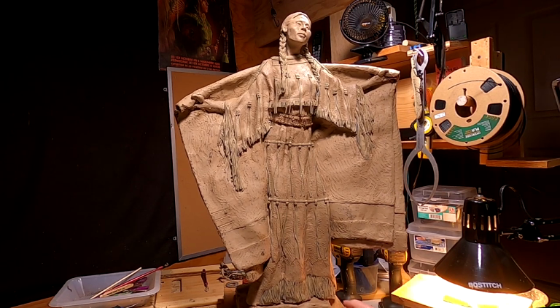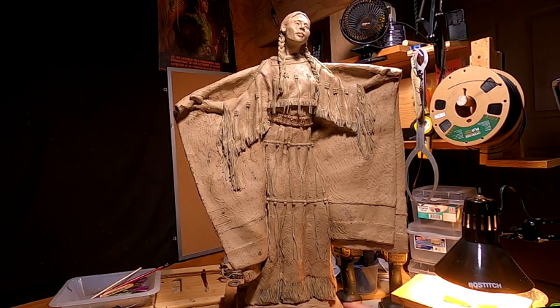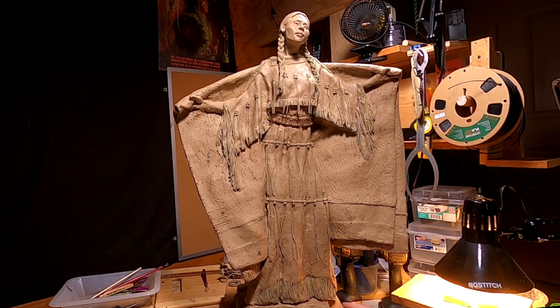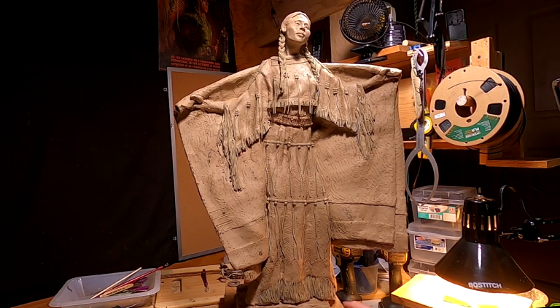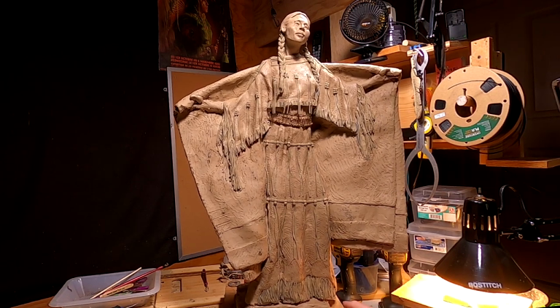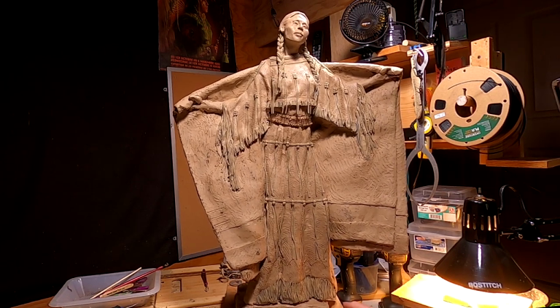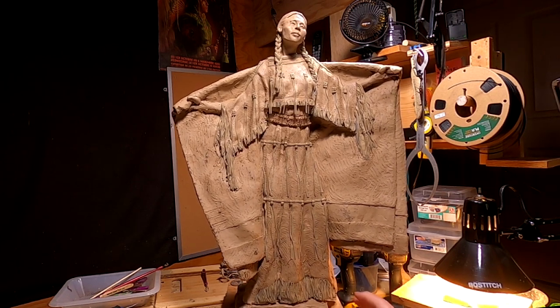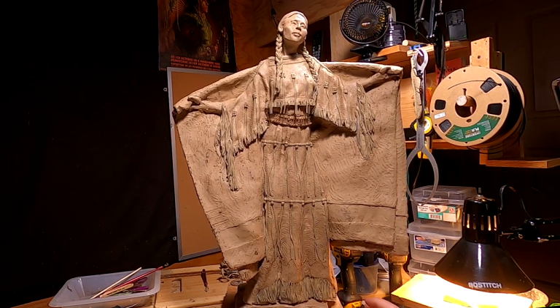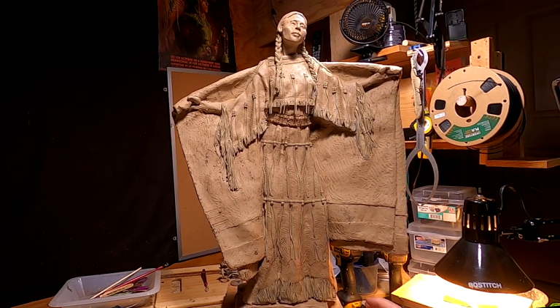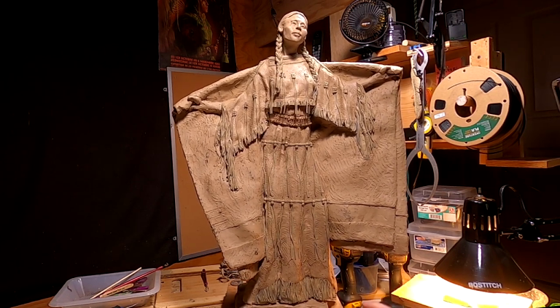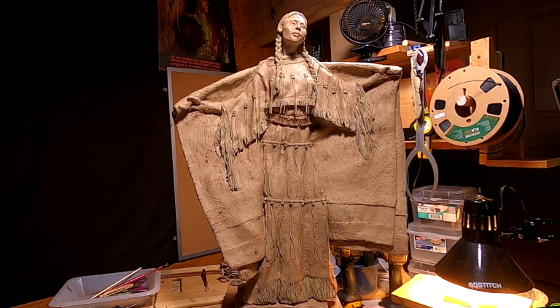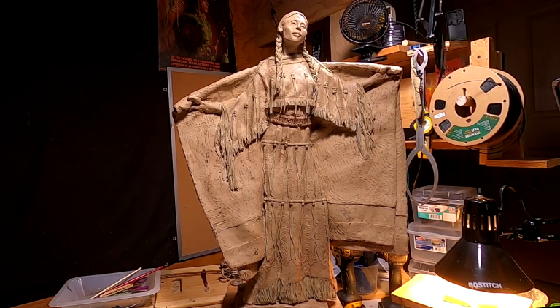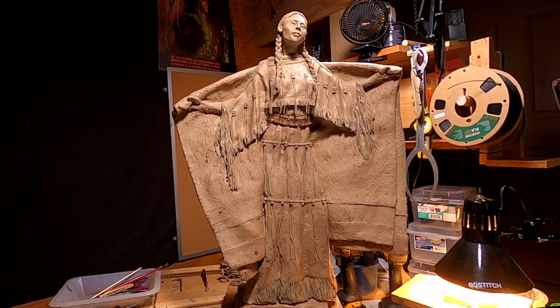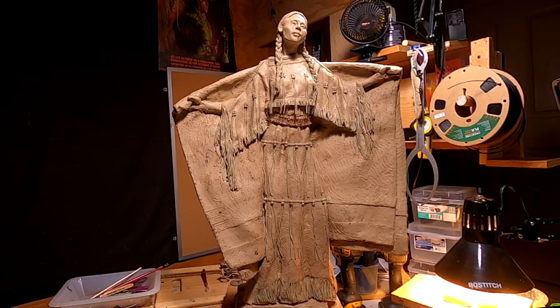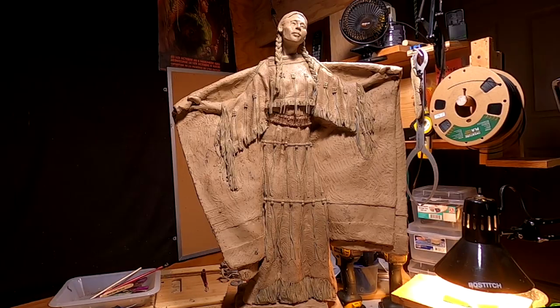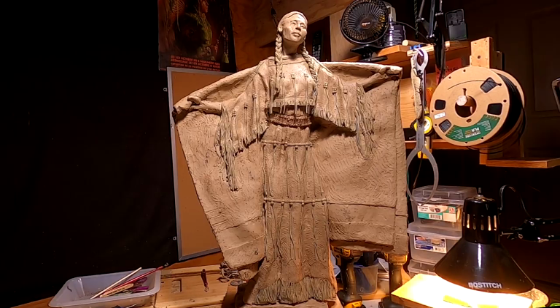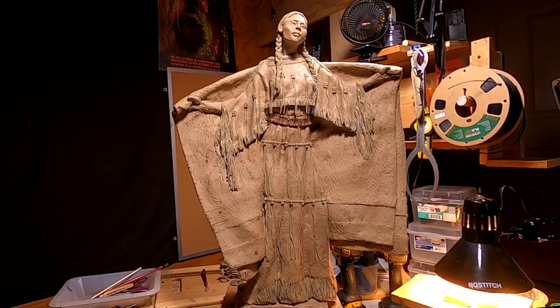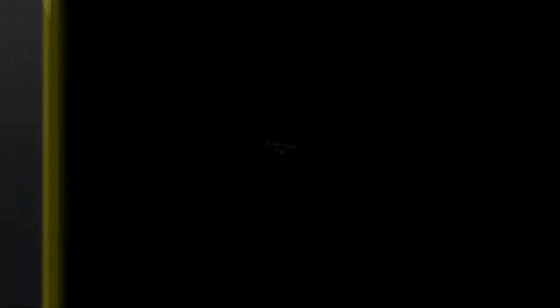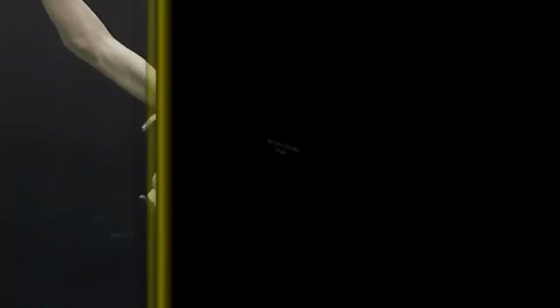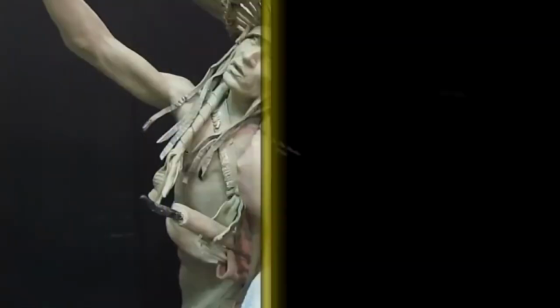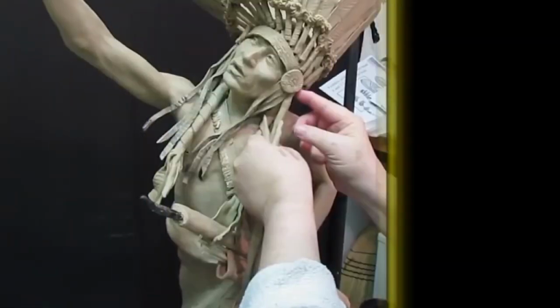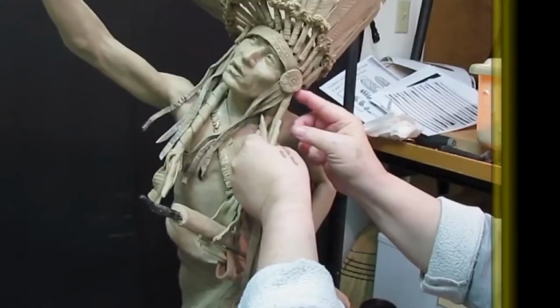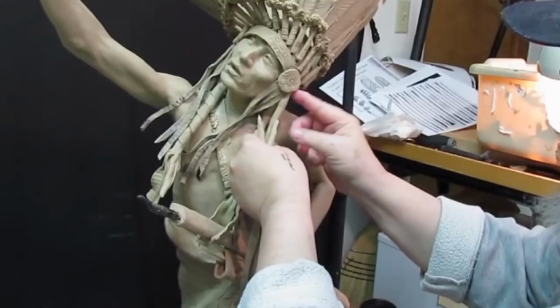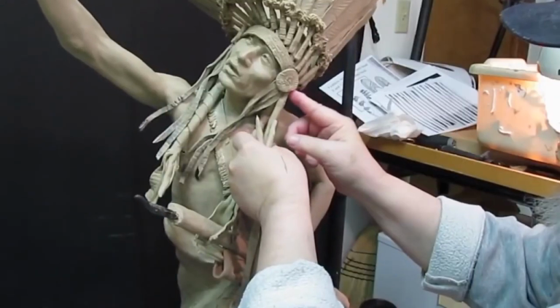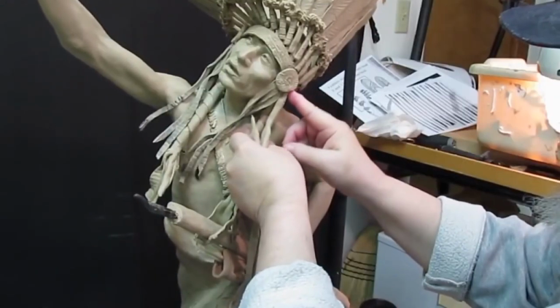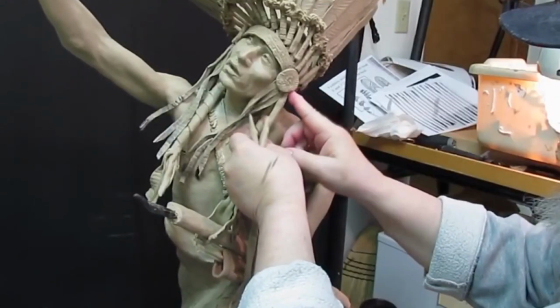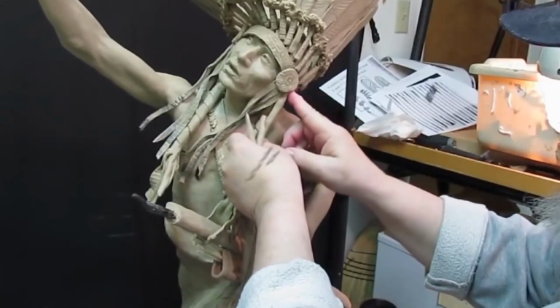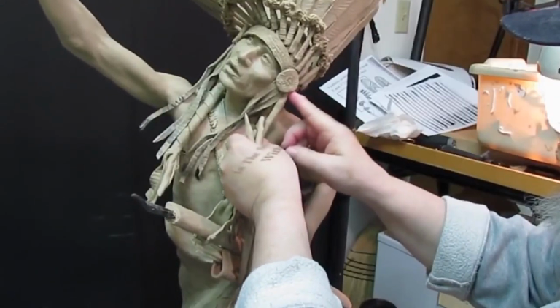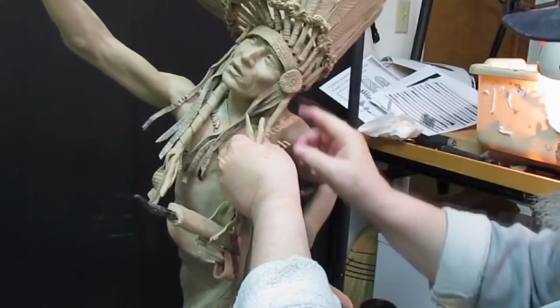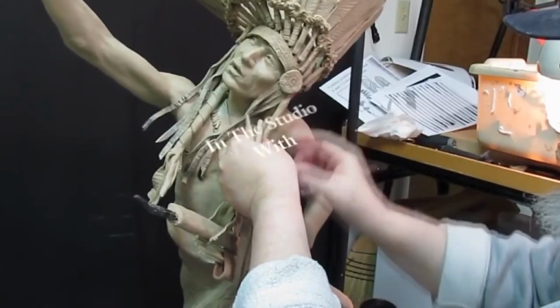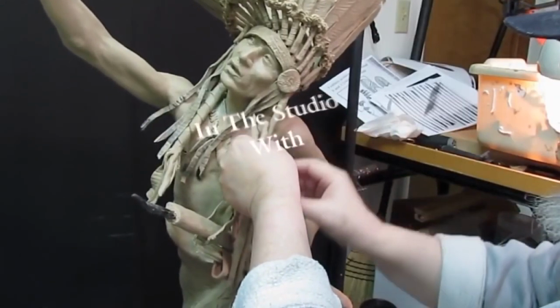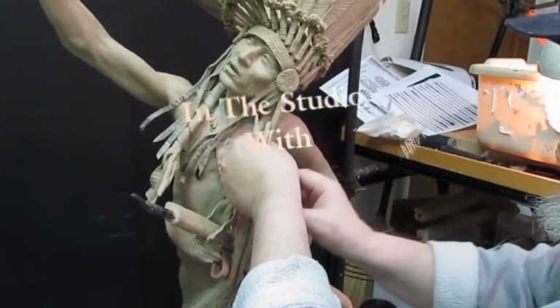I'm just waiting for my monster clay to soften up enough for me to use it. Time to play with some clay.